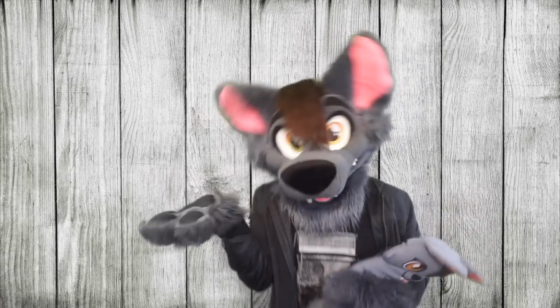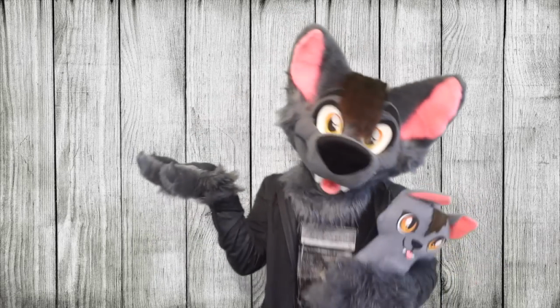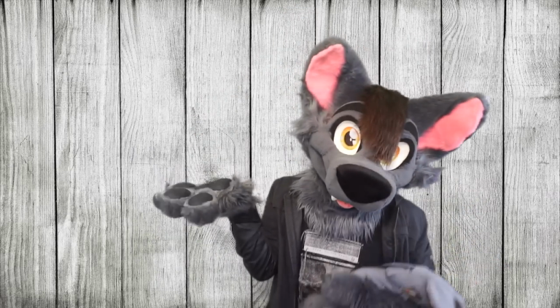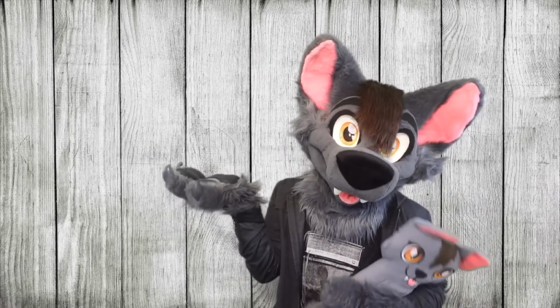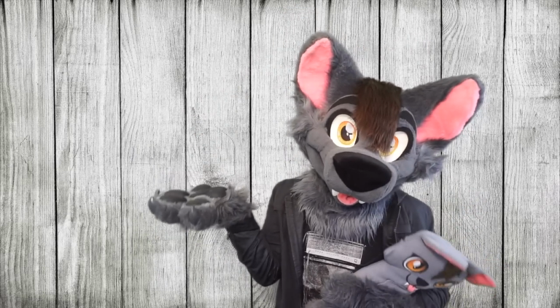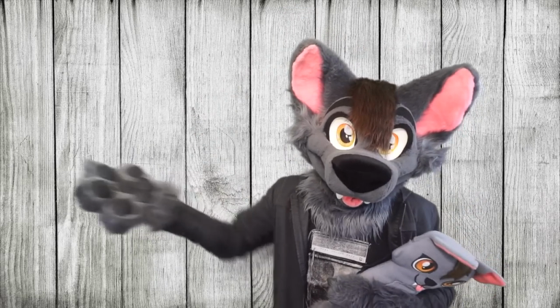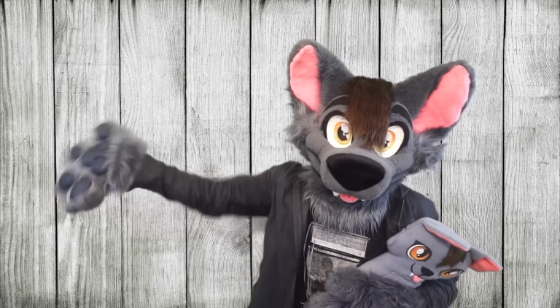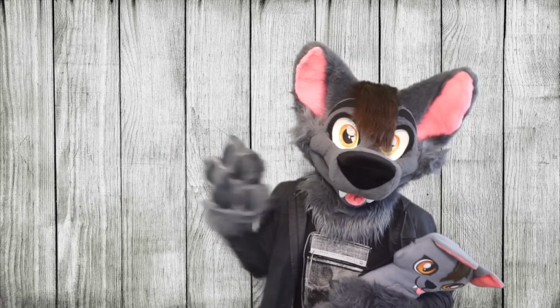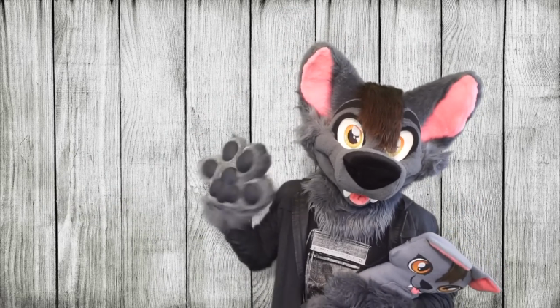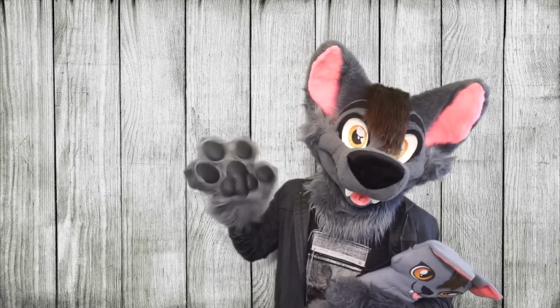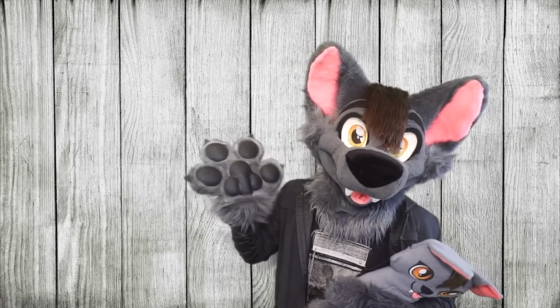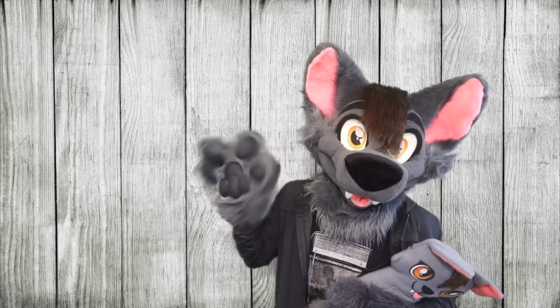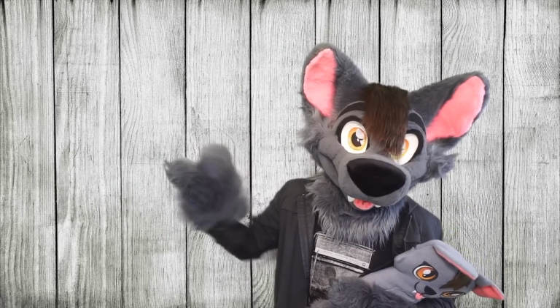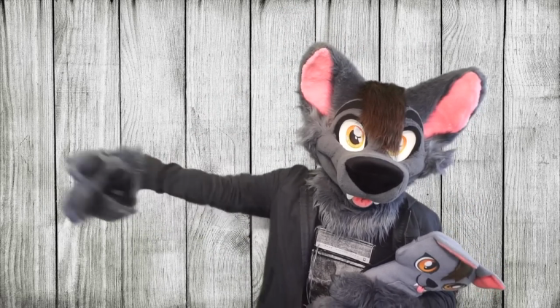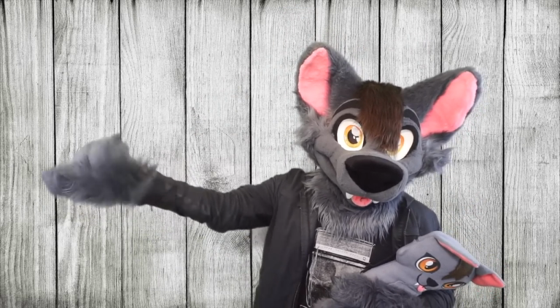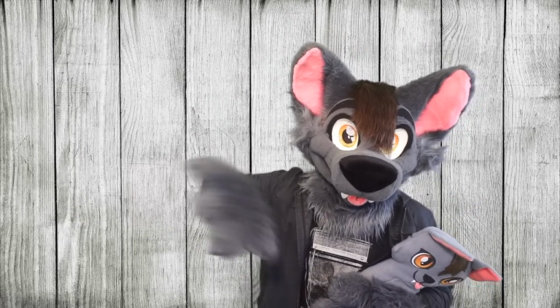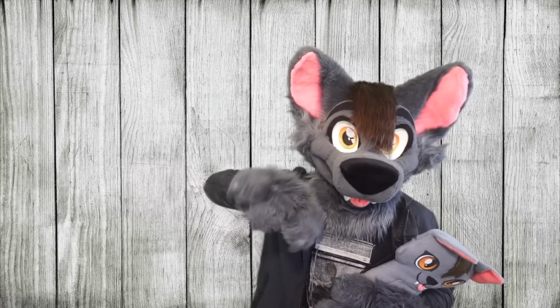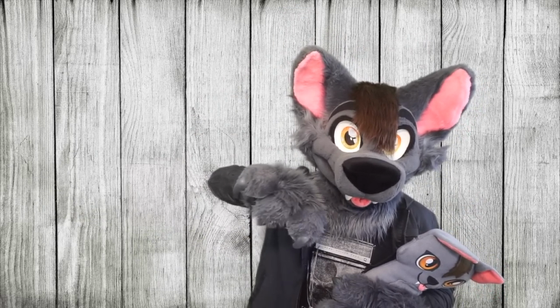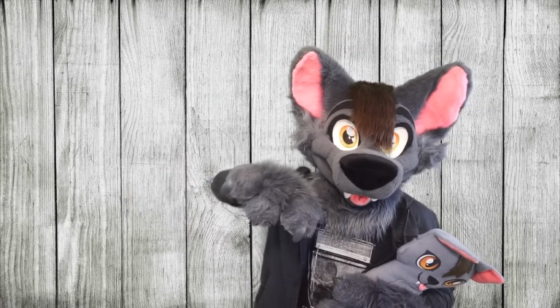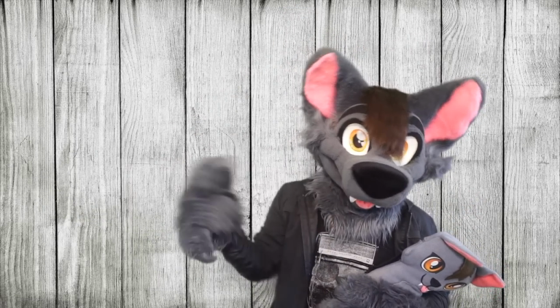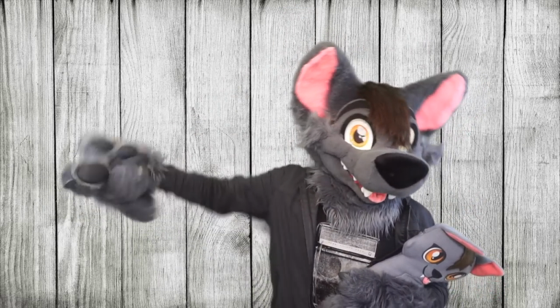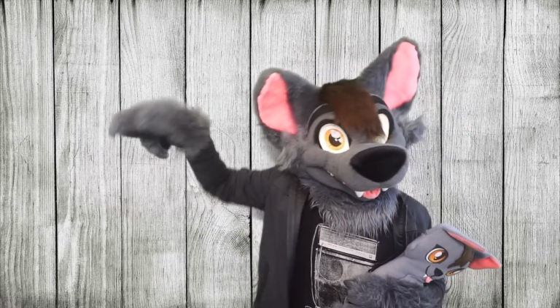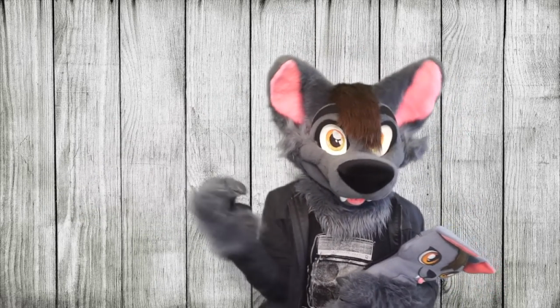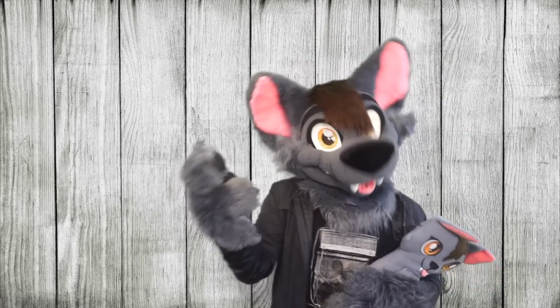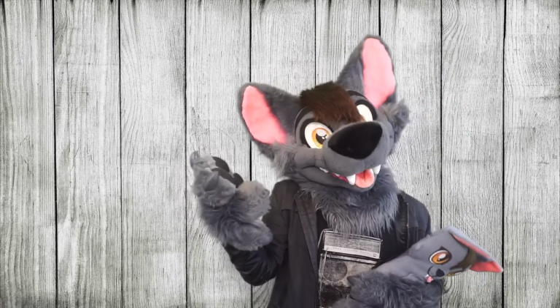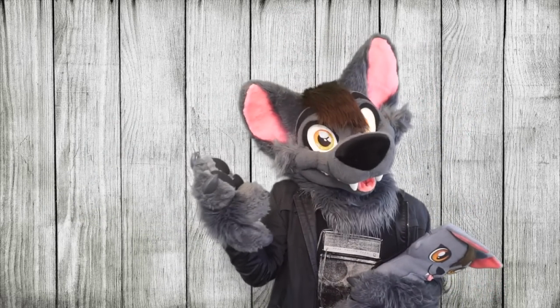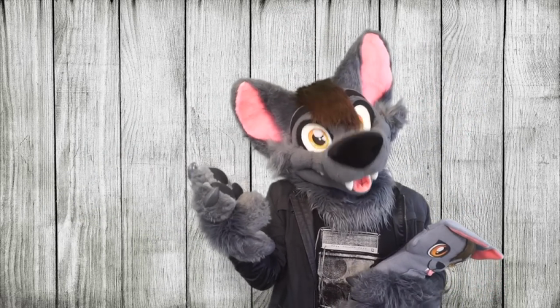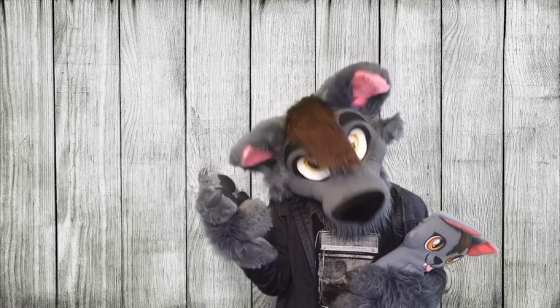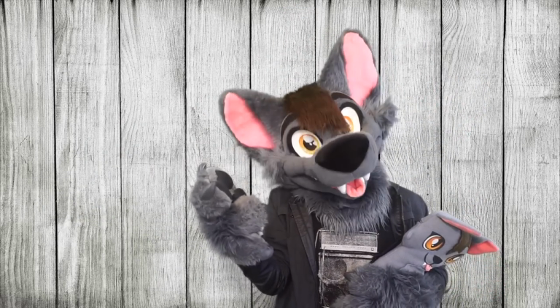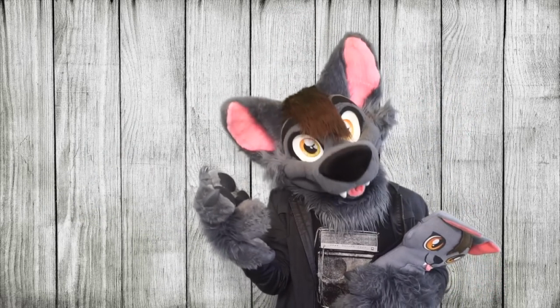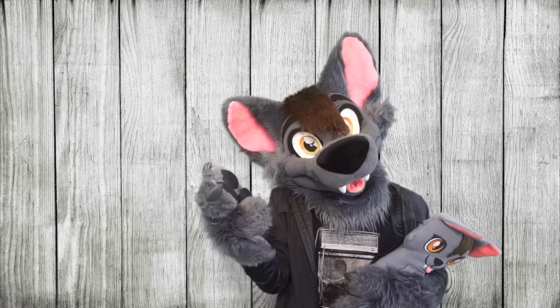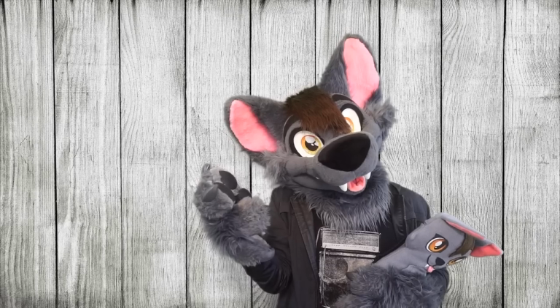Well, that's all I got for you guys today! Thanks again for watching, everybody! My name's Ace of Hearts Fox and I will see you all in the next video!